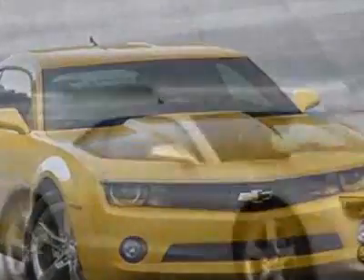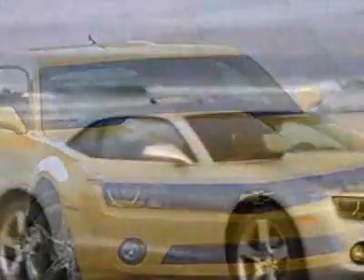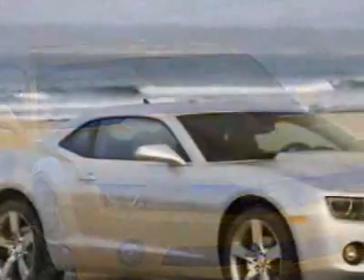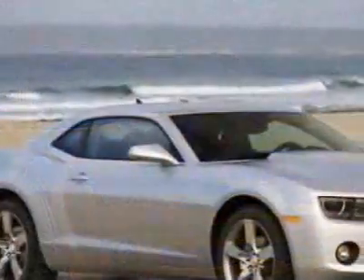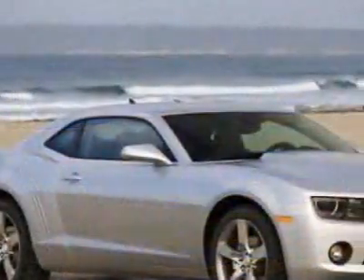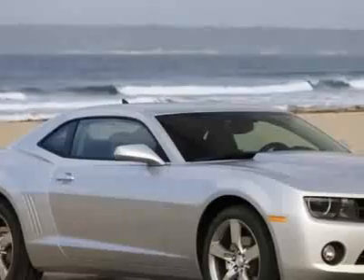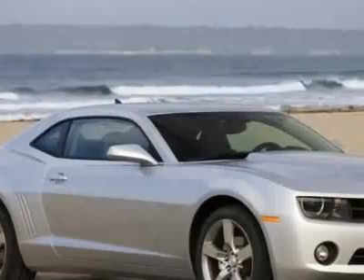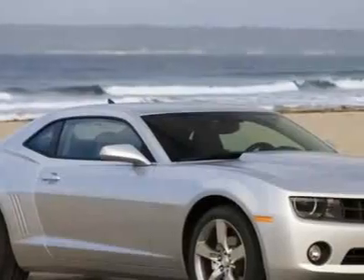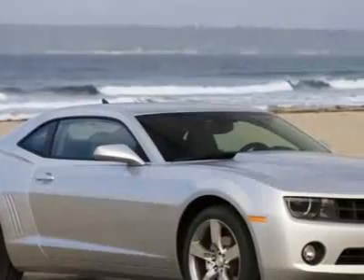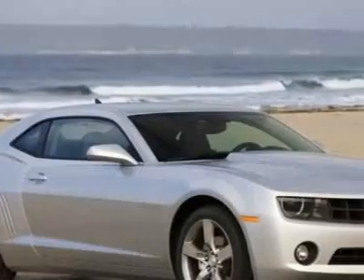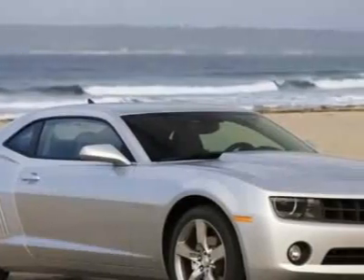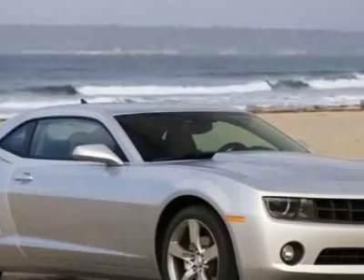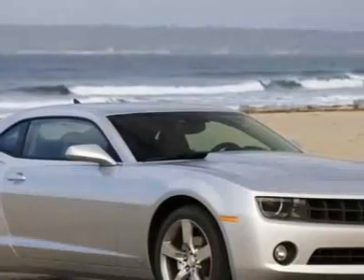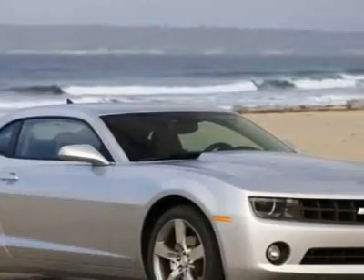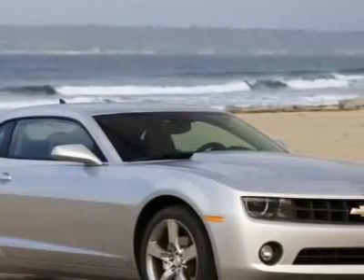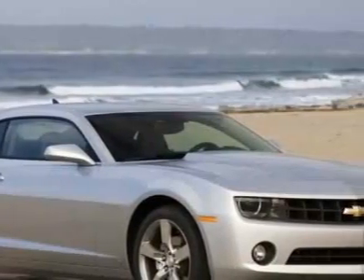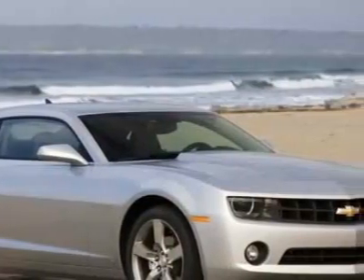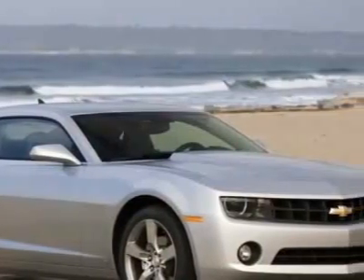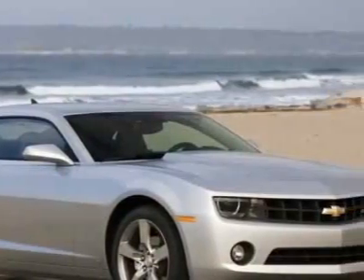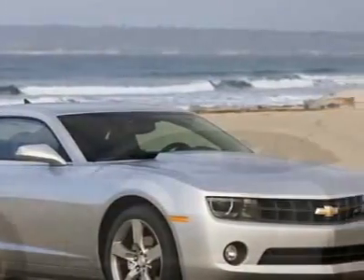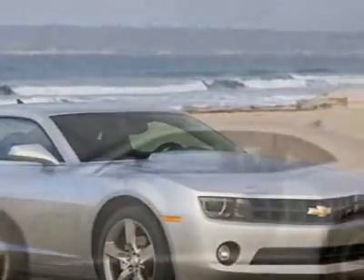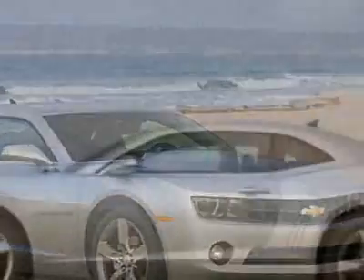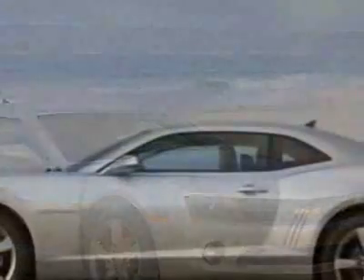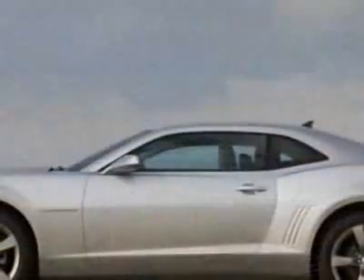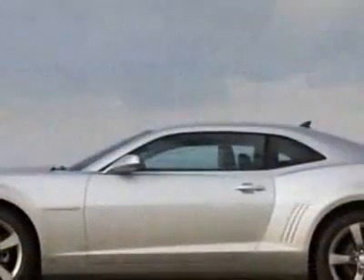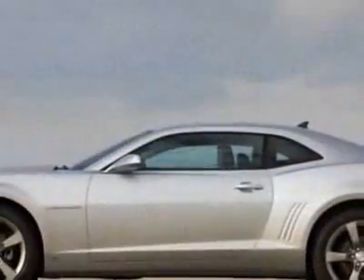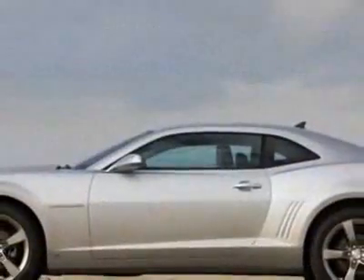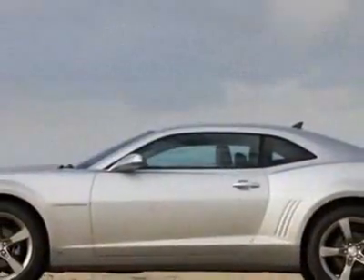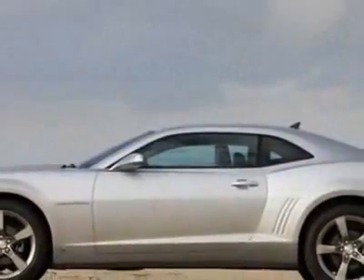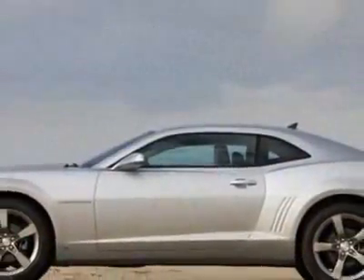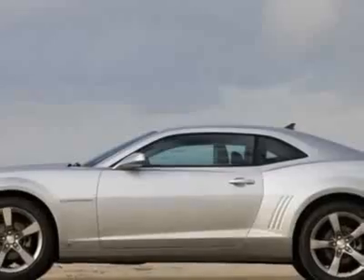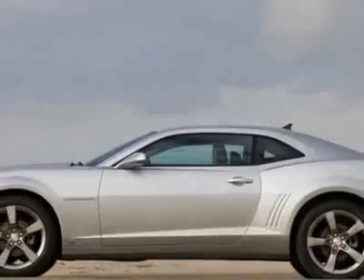This Camaro boasts a 6.2 liter engine and has a 6-speed manual transmission.